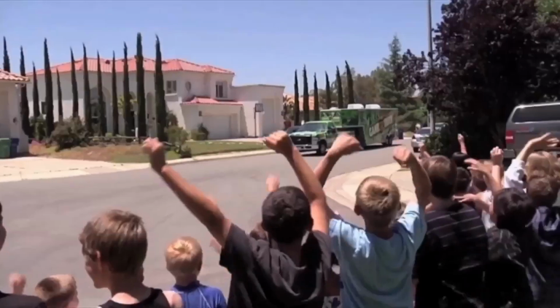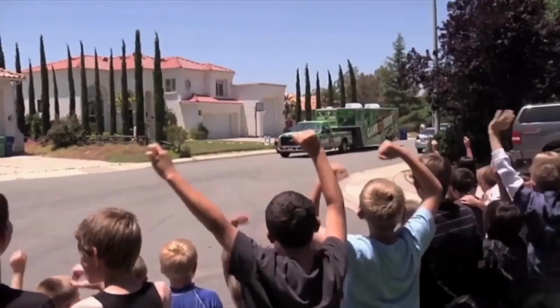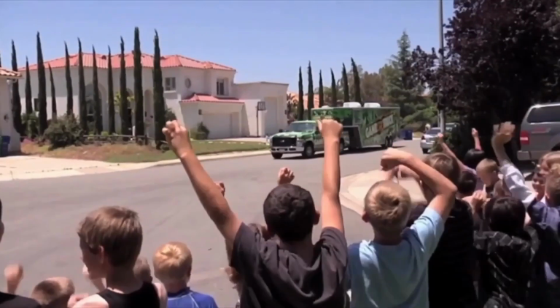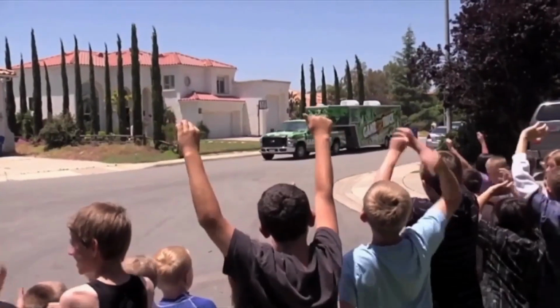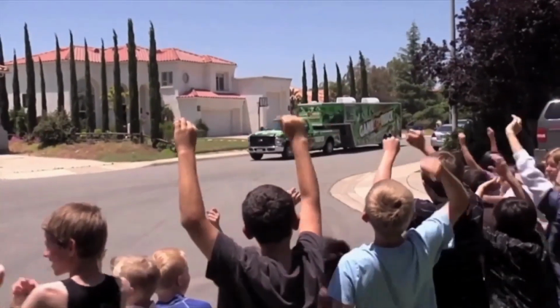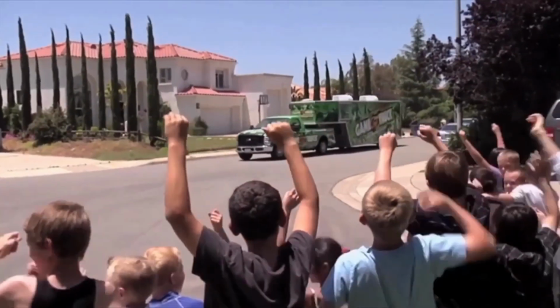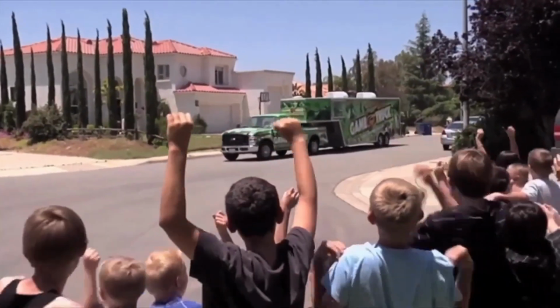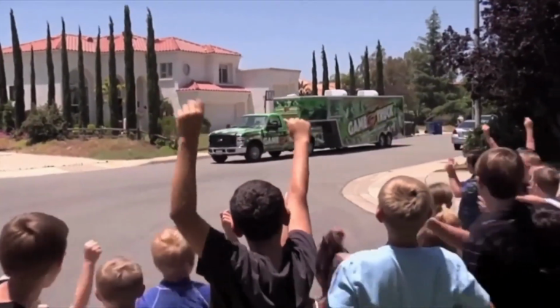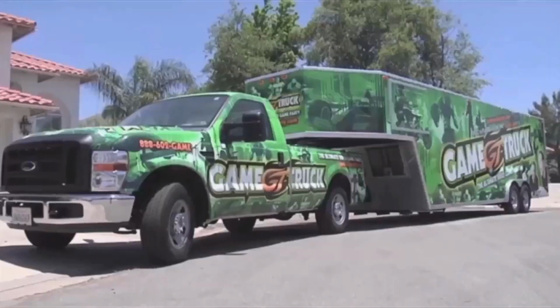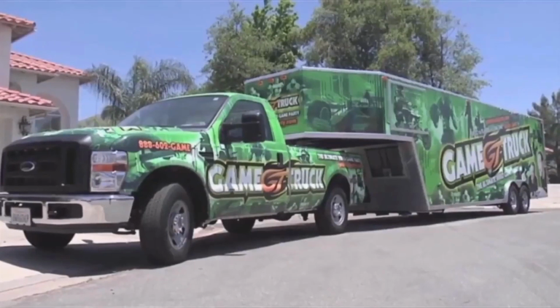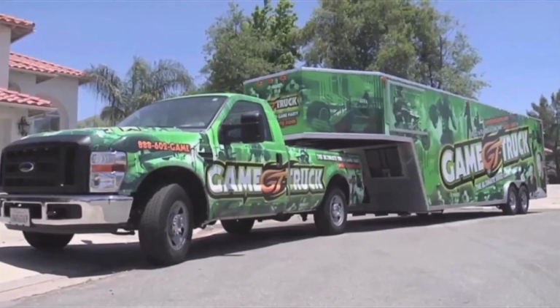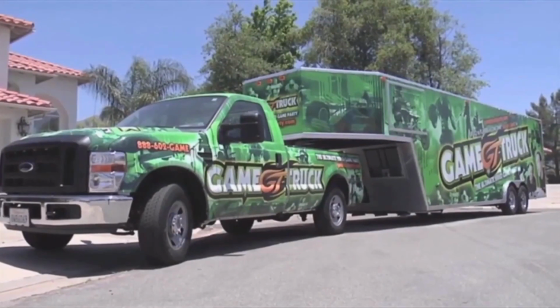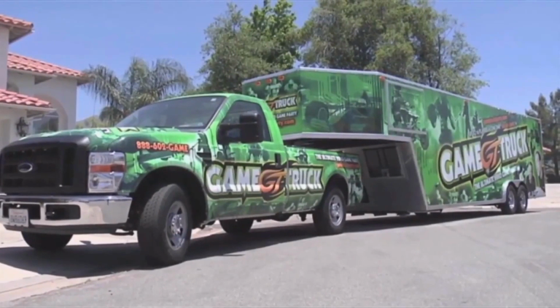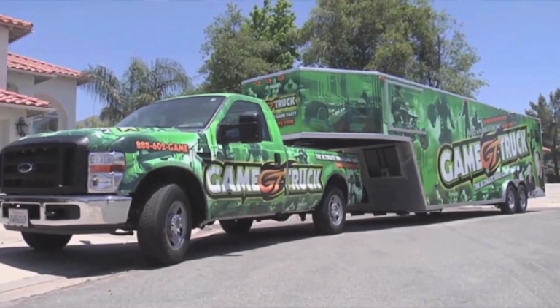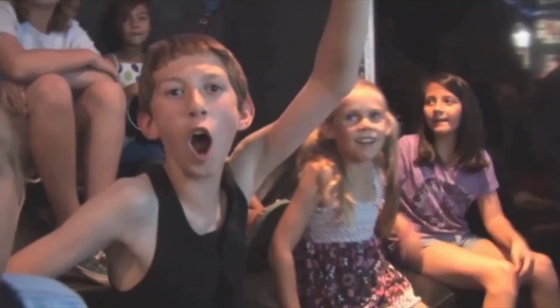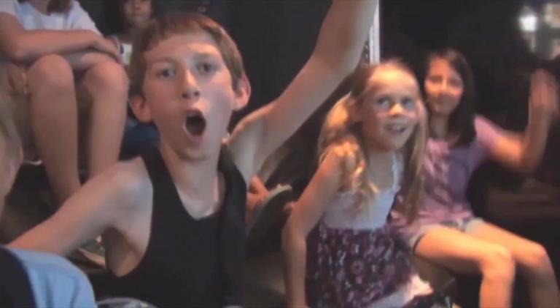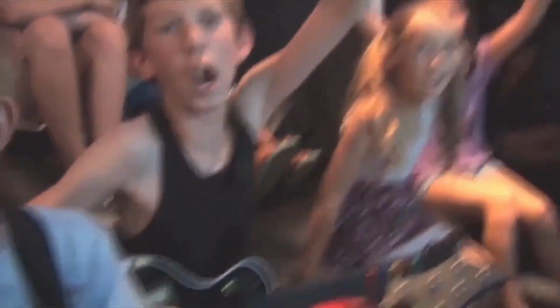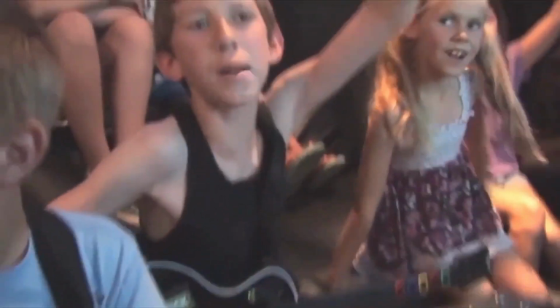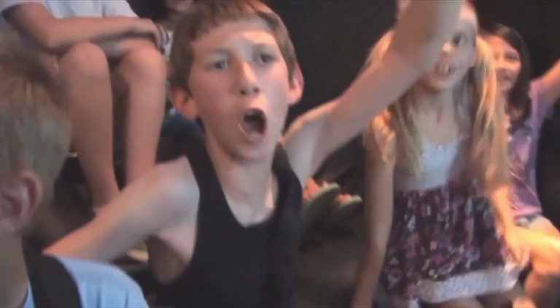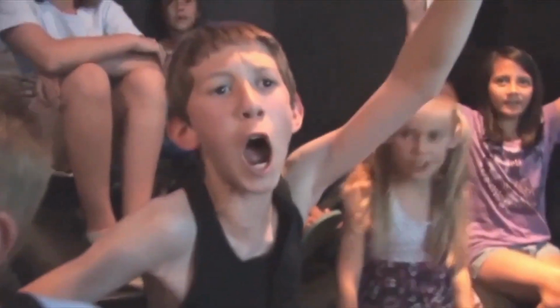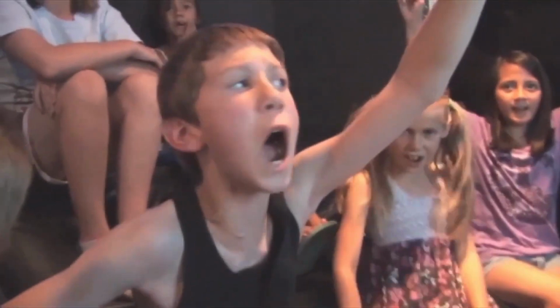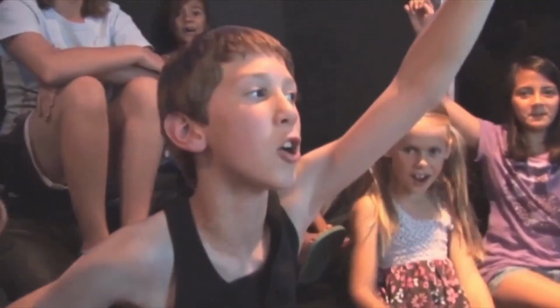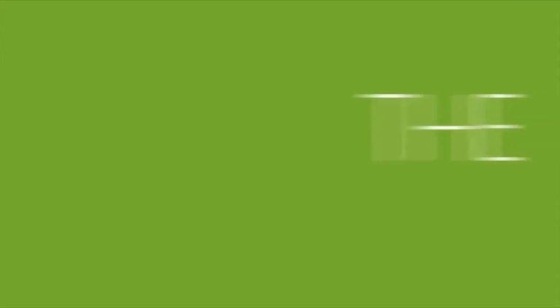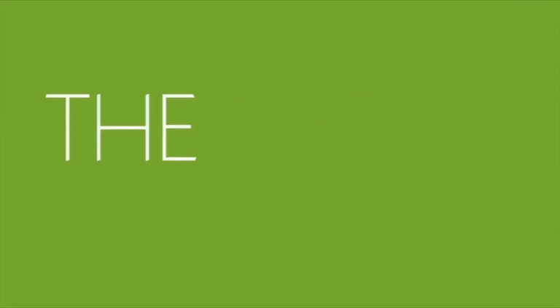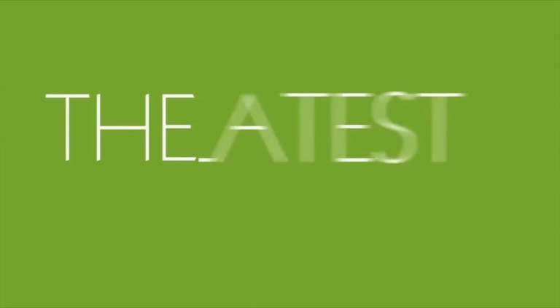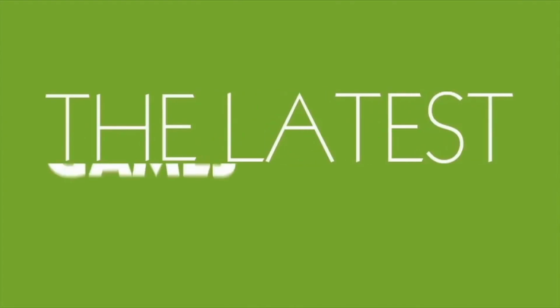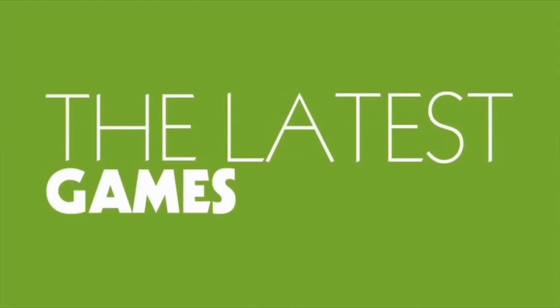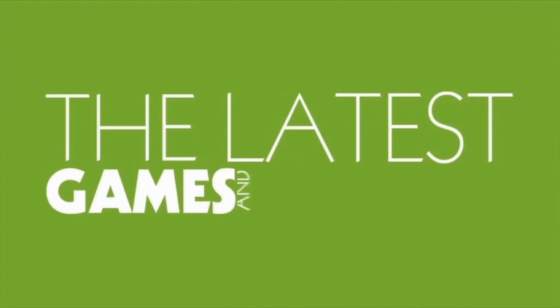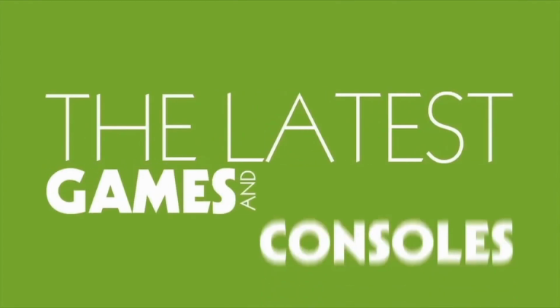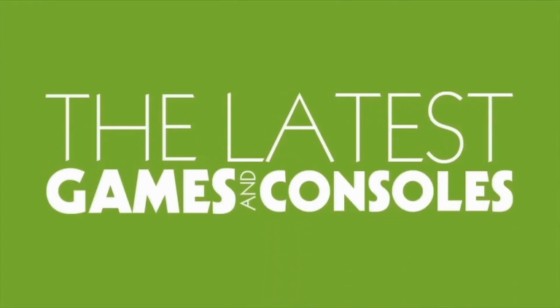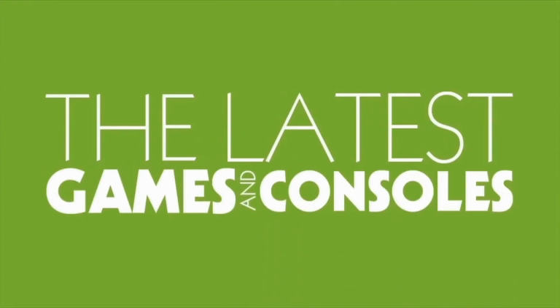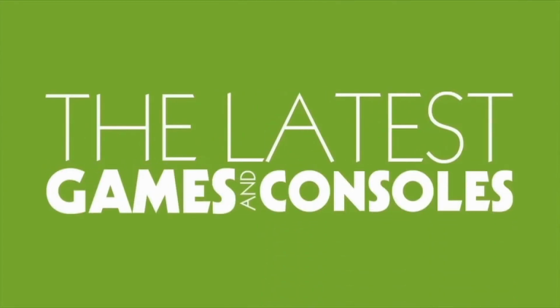The Game Truck Experience! The latest games and consoles!